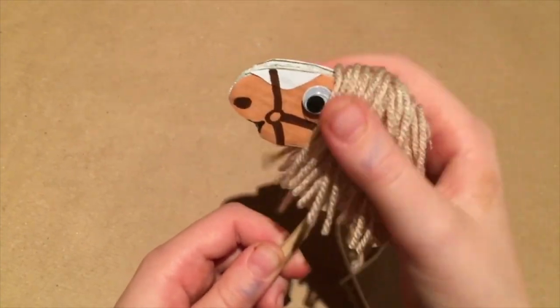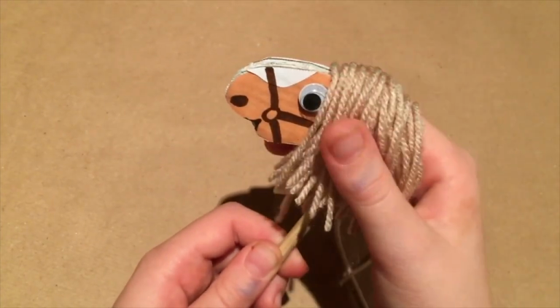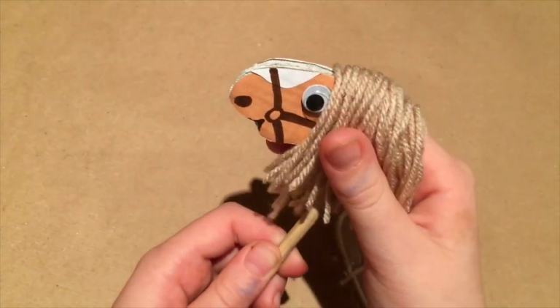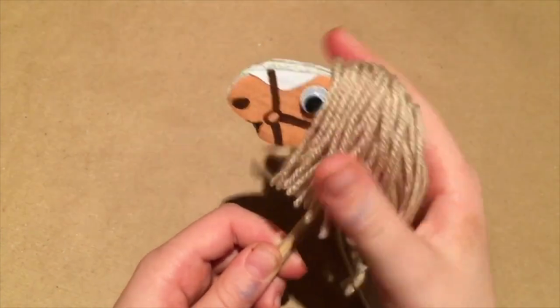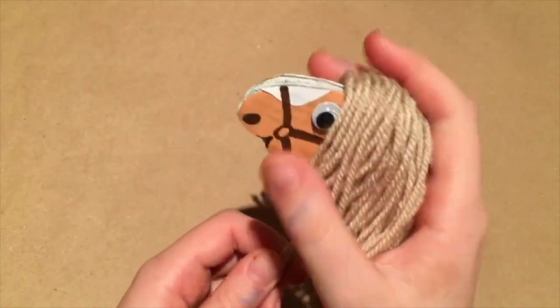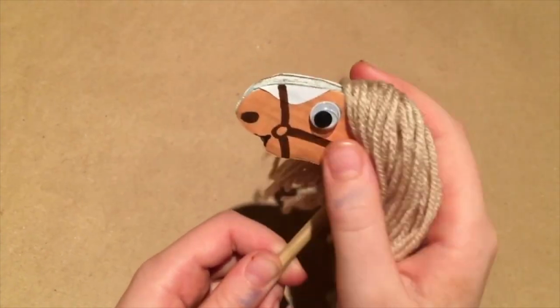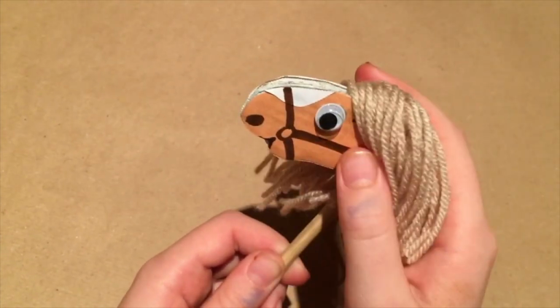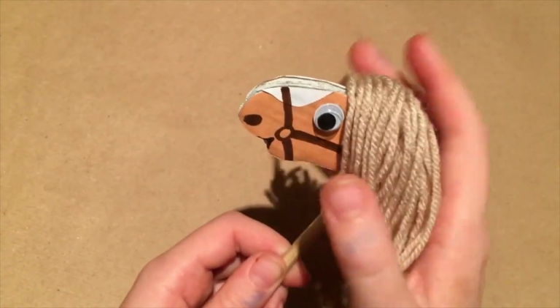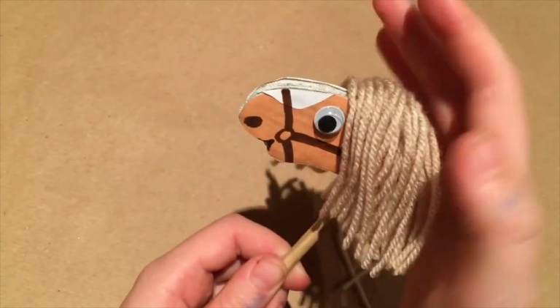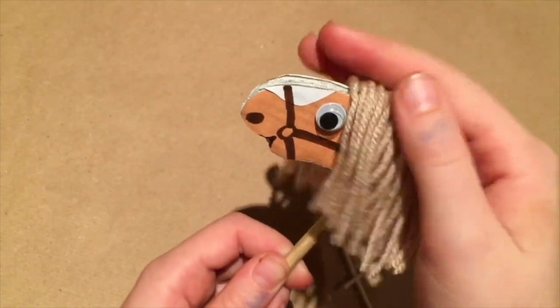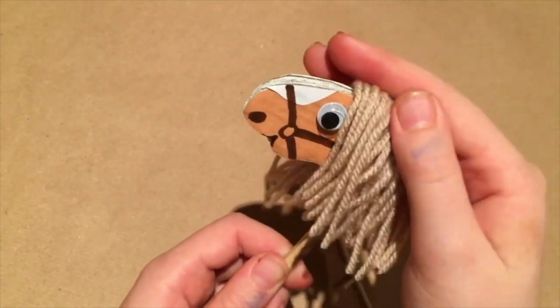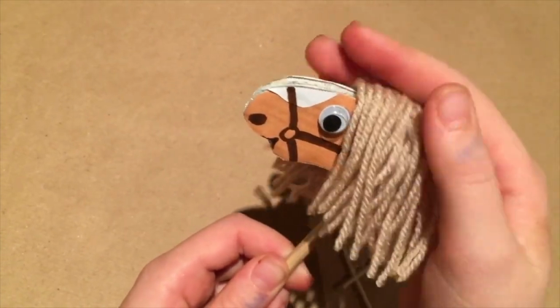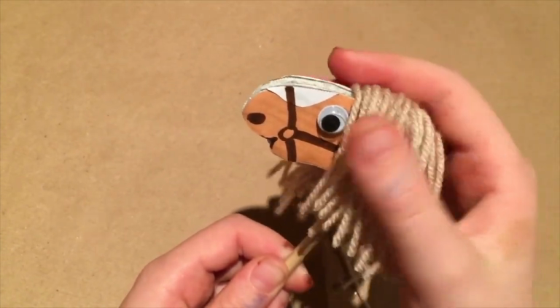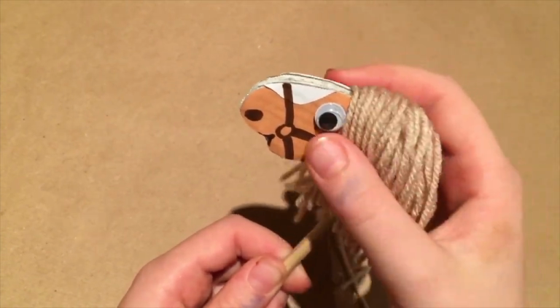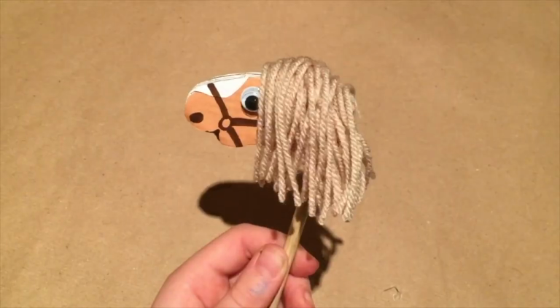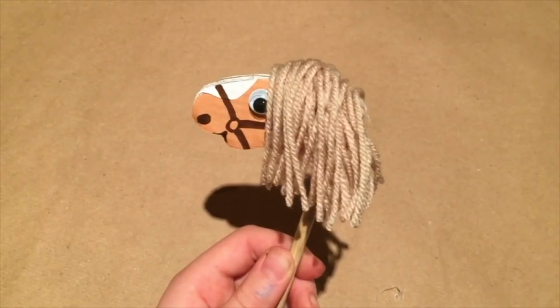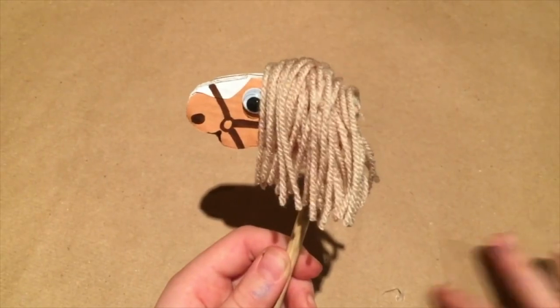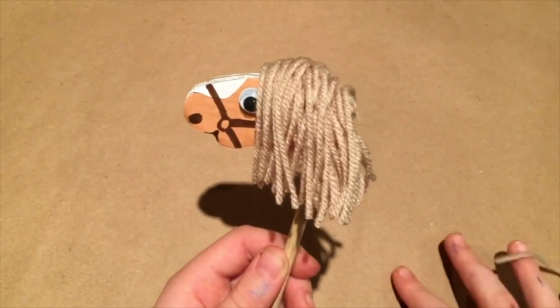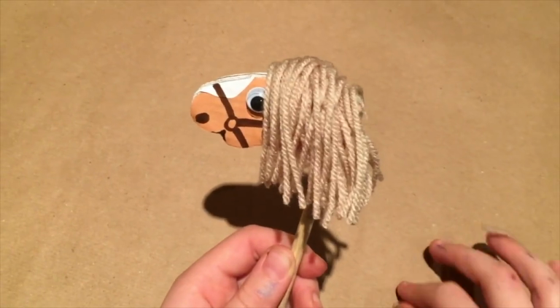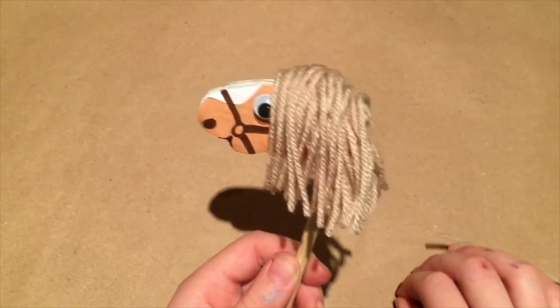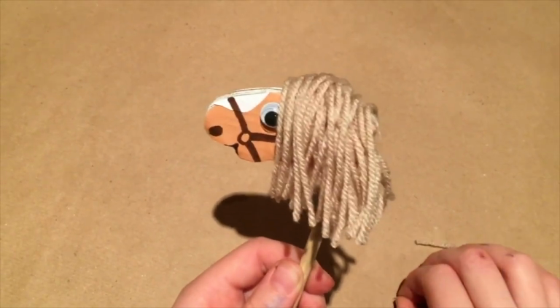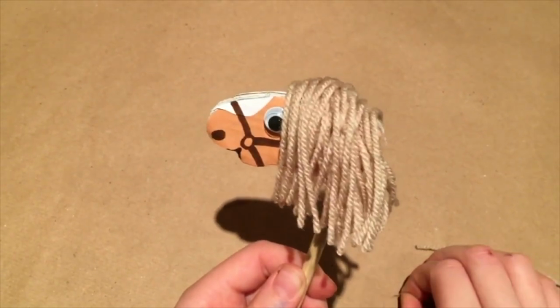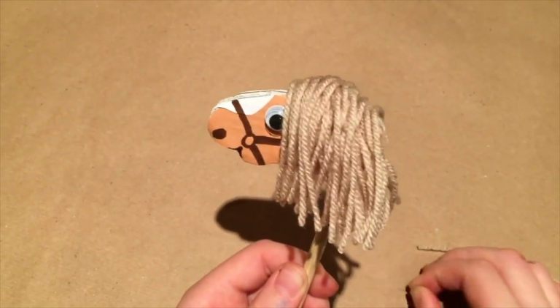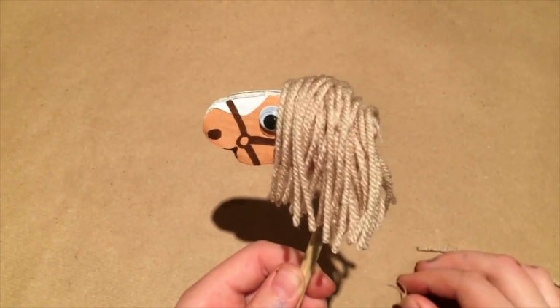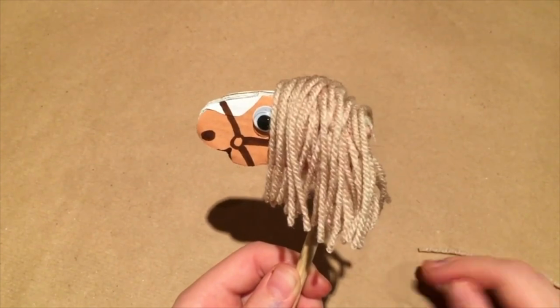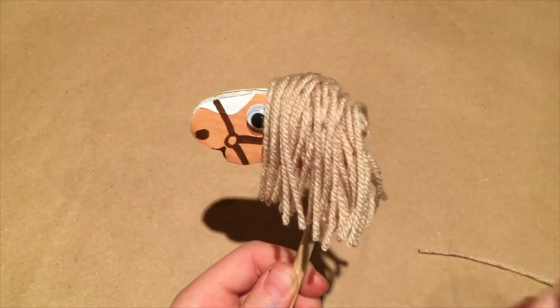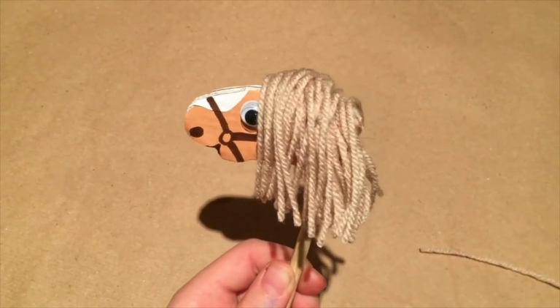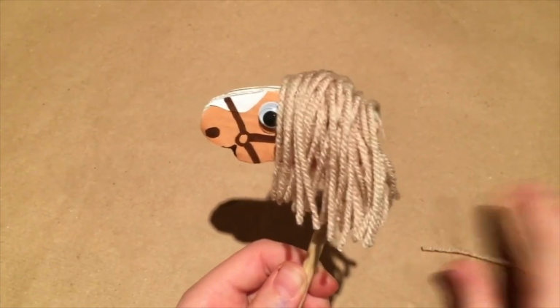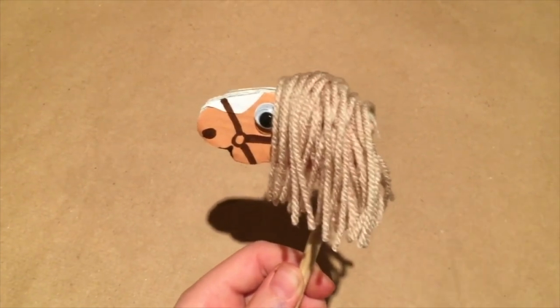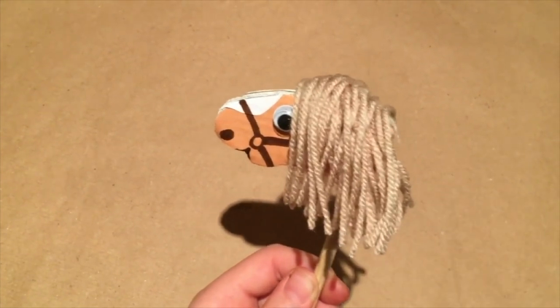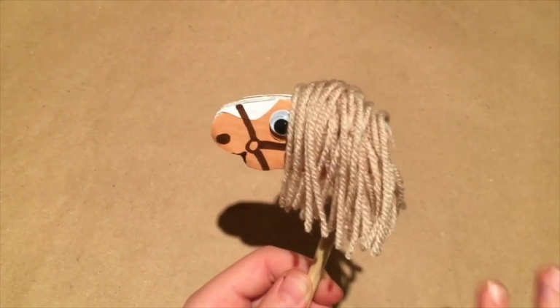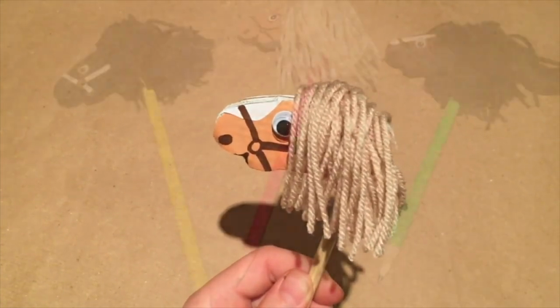You have now made a Shetland pony puppet. This is also very good for using as a pencil topper.